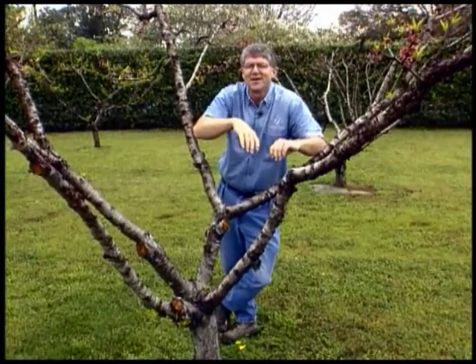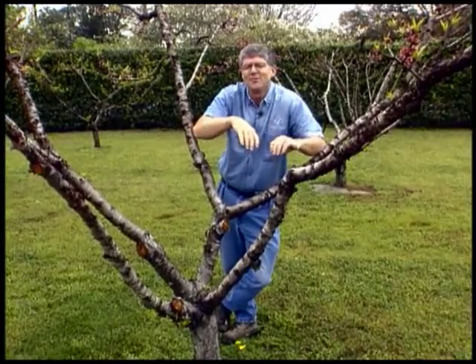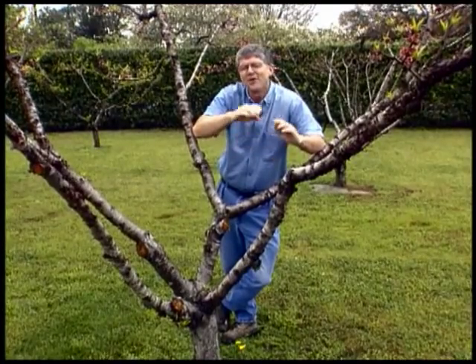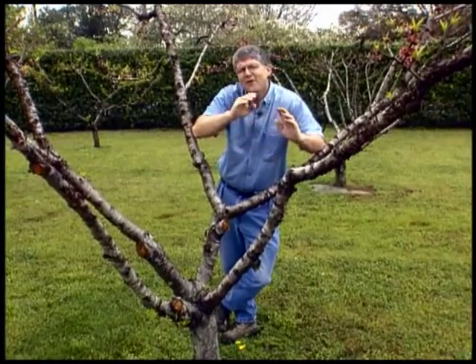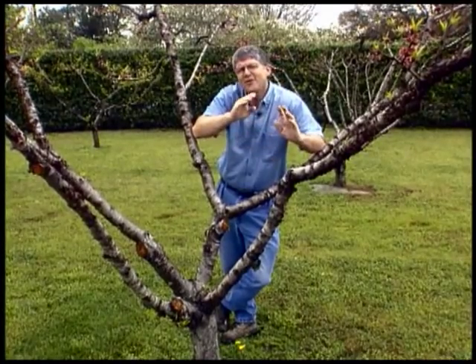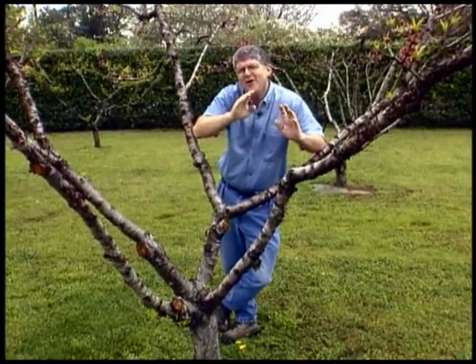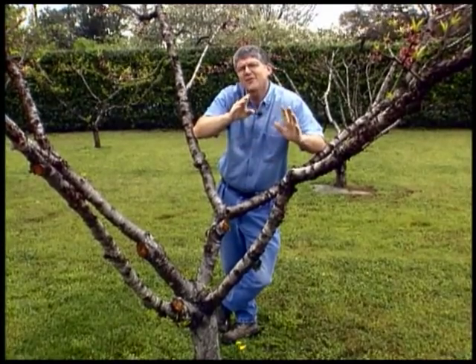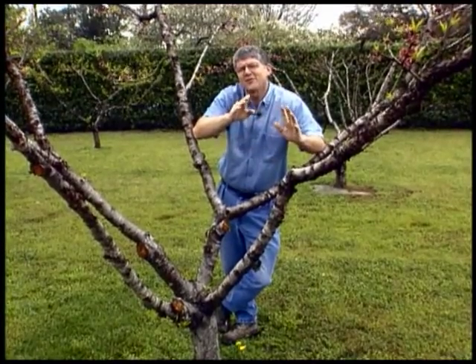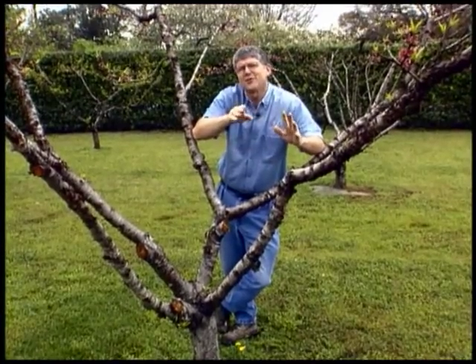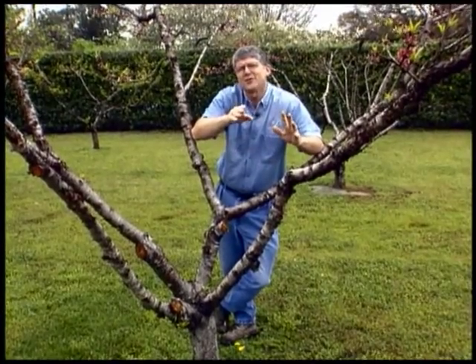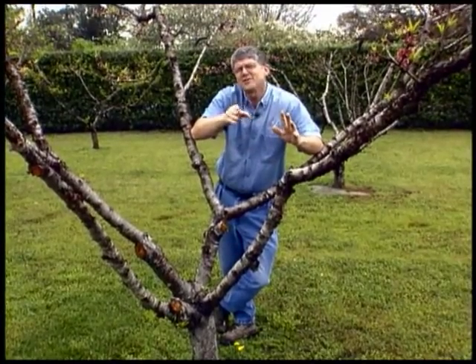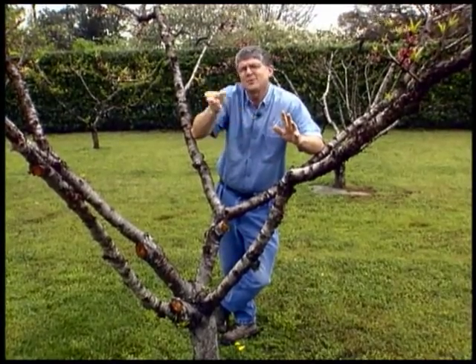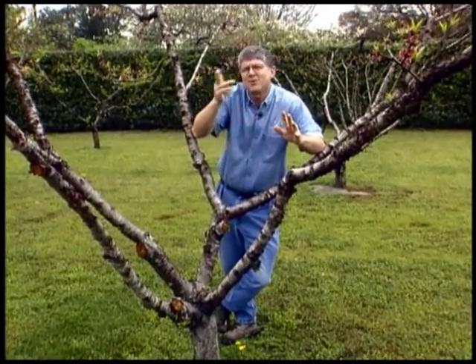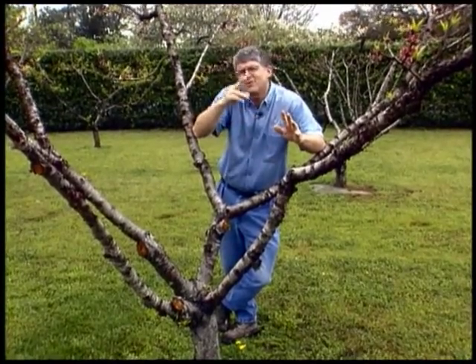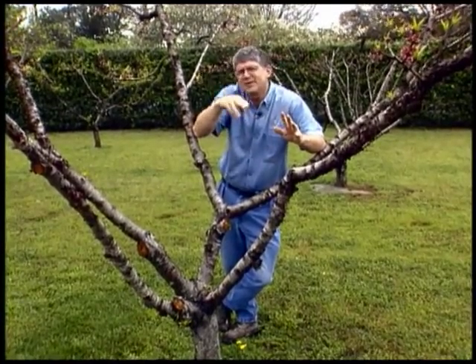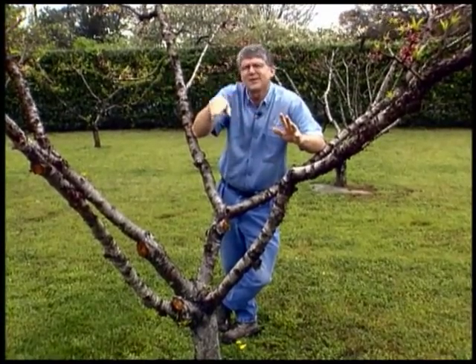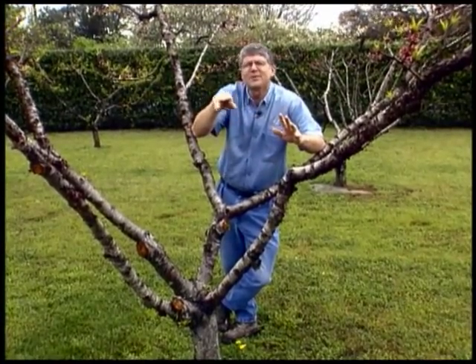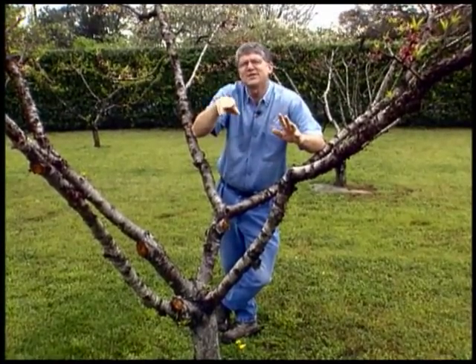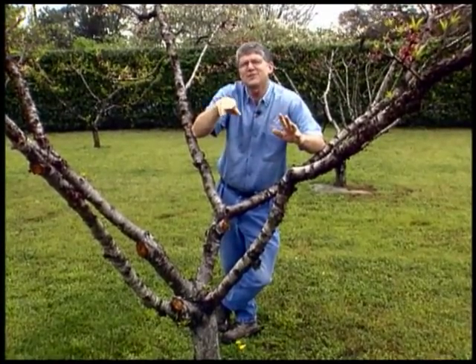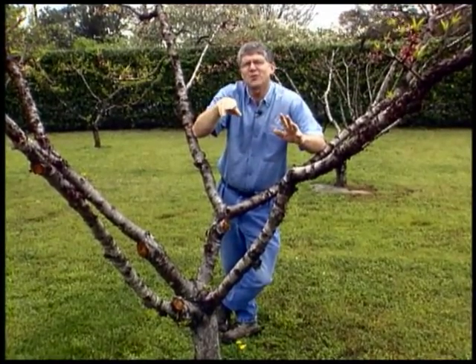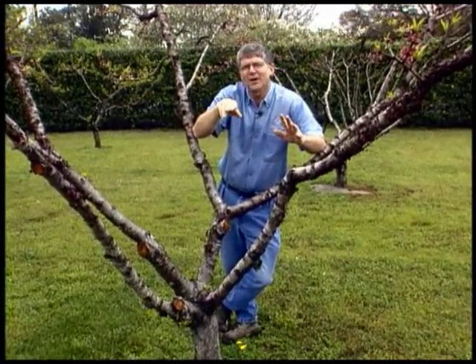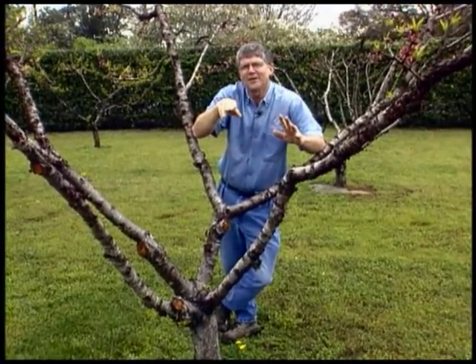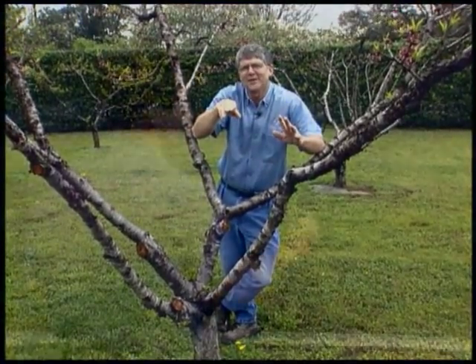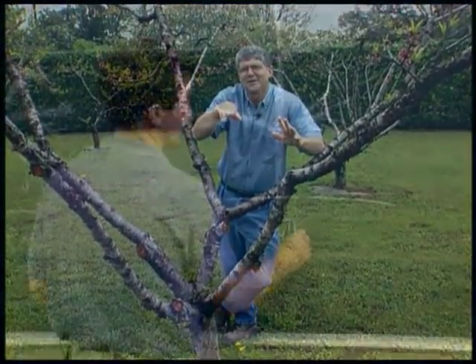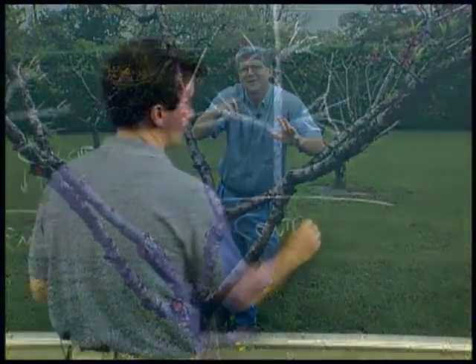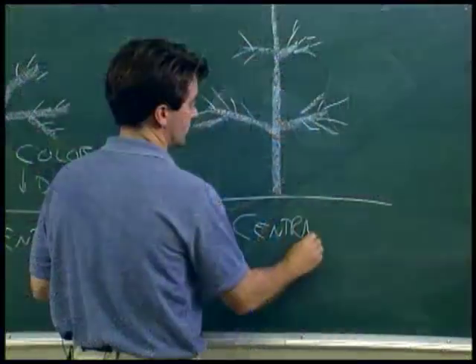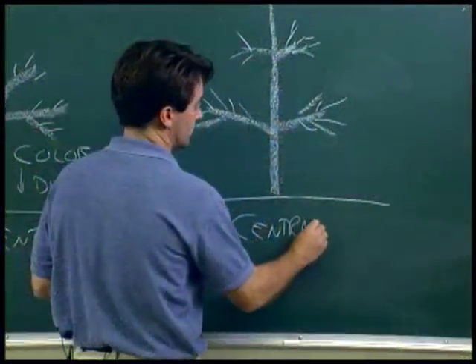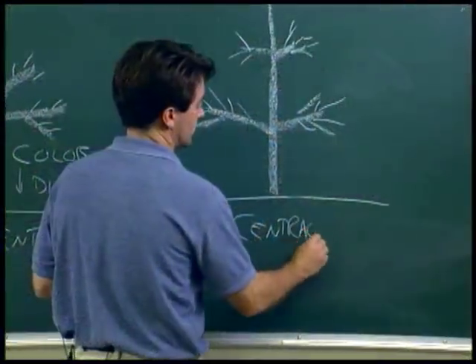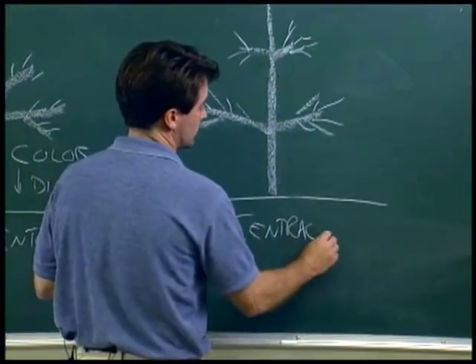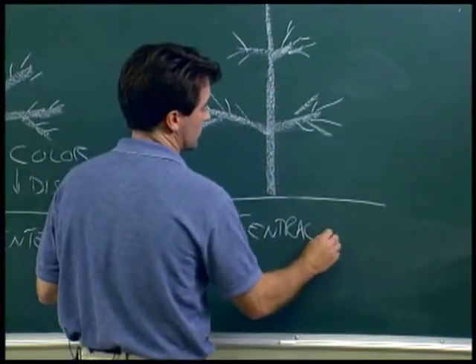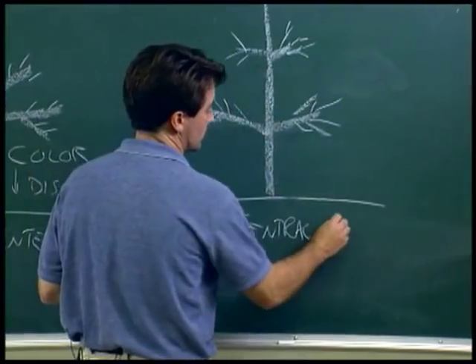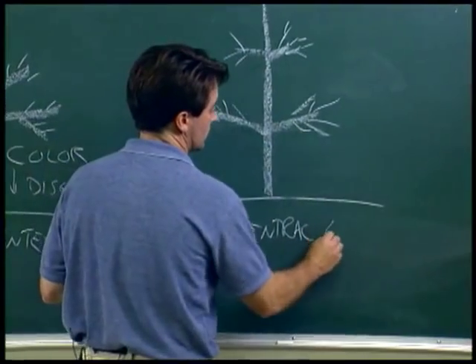But are there other fruit trees that are pruned in a little bit different way? Let's go back and ask Dr. Rieger.